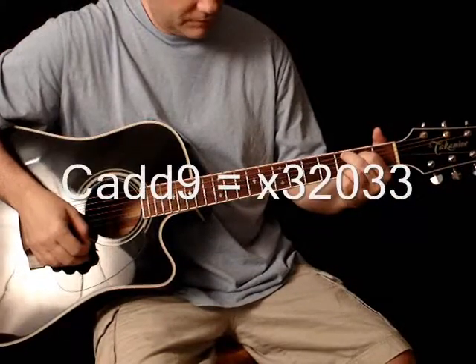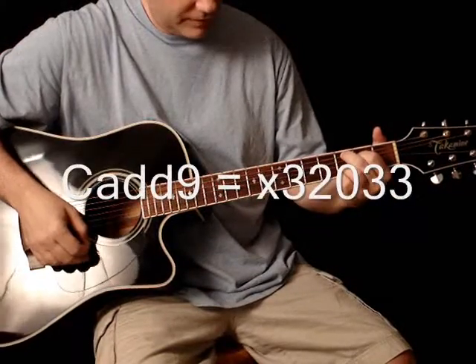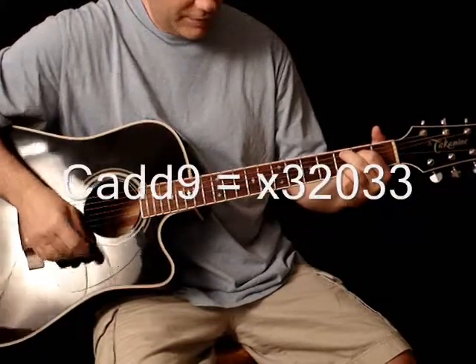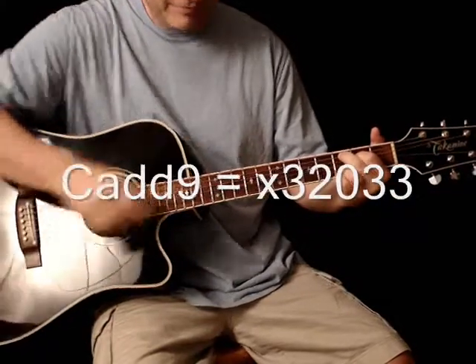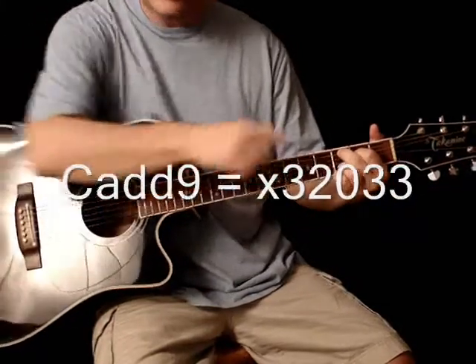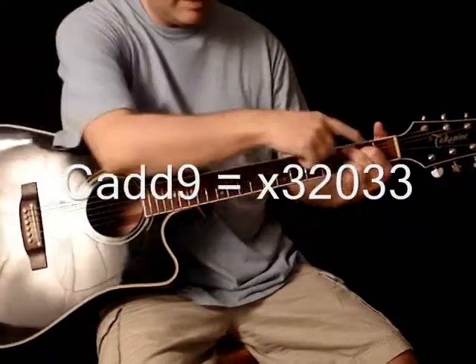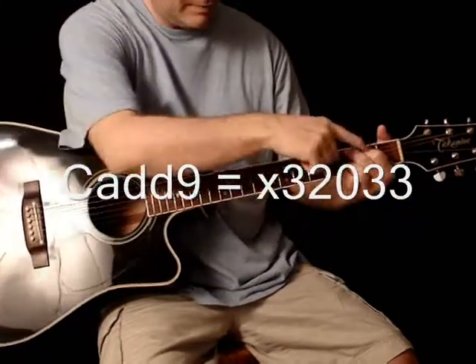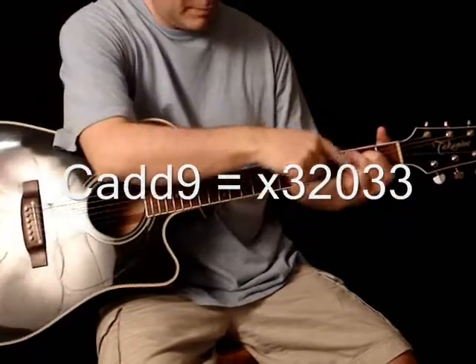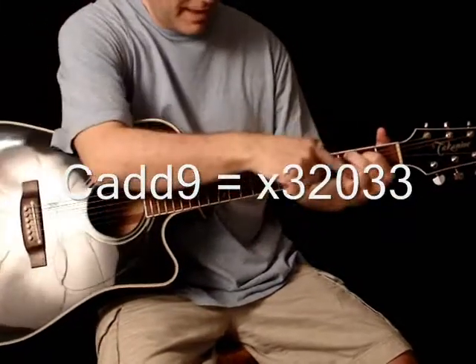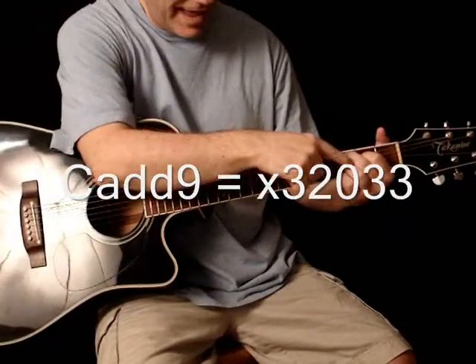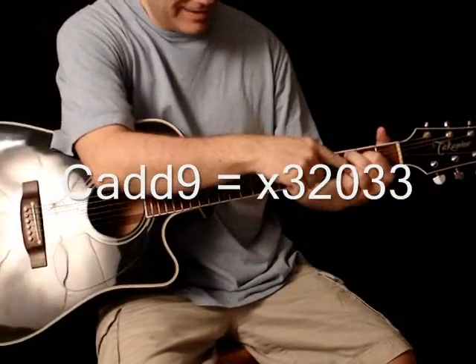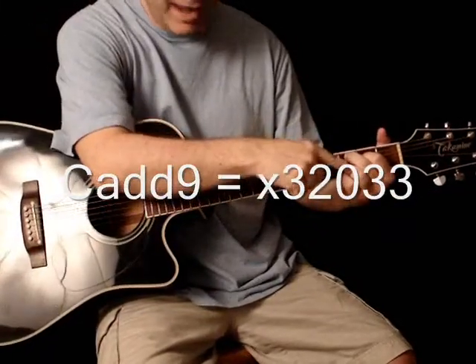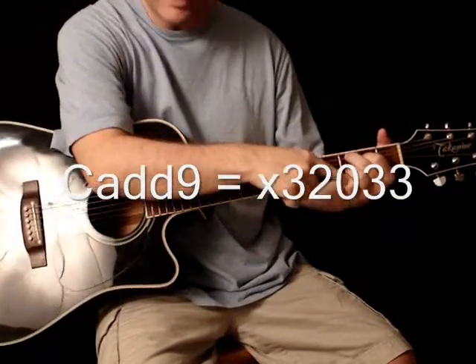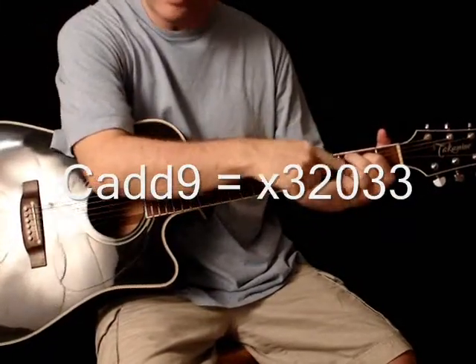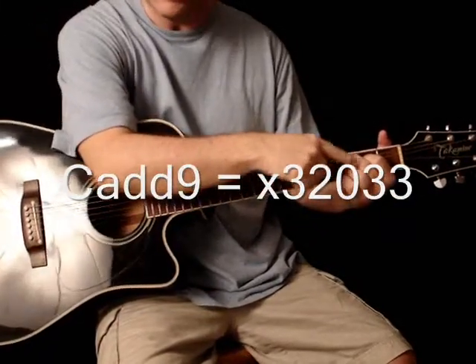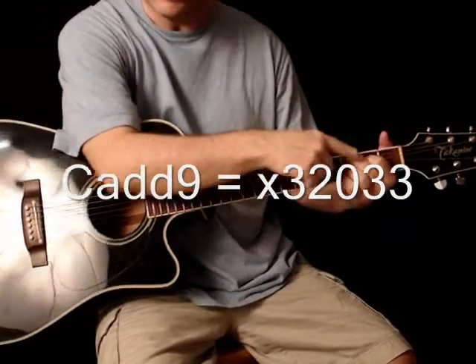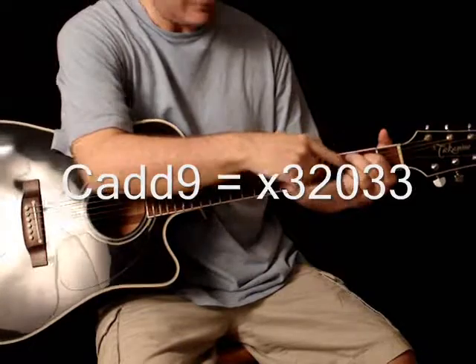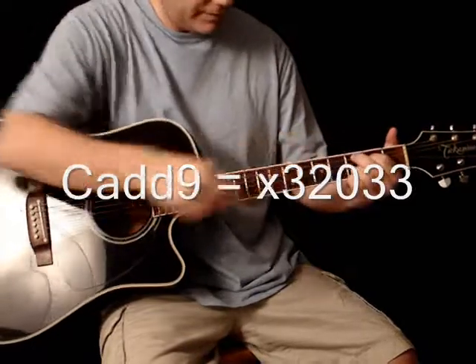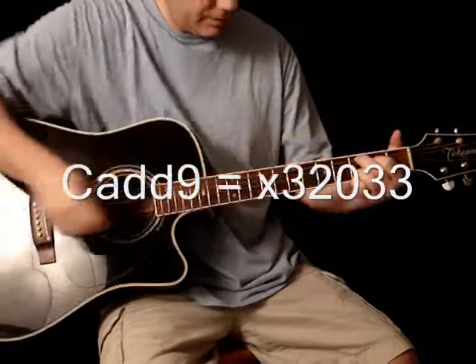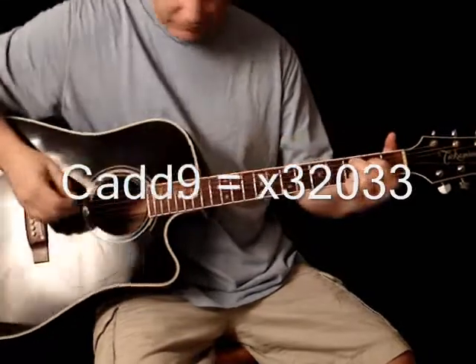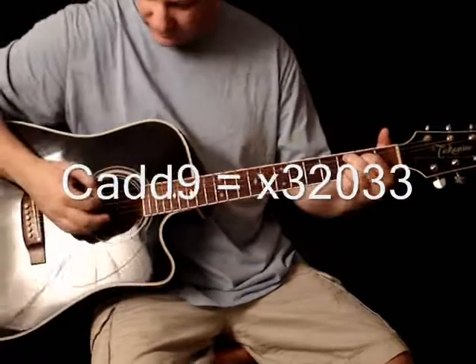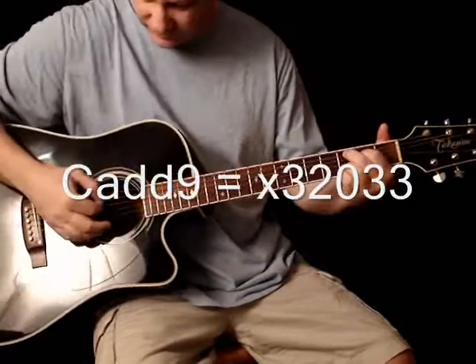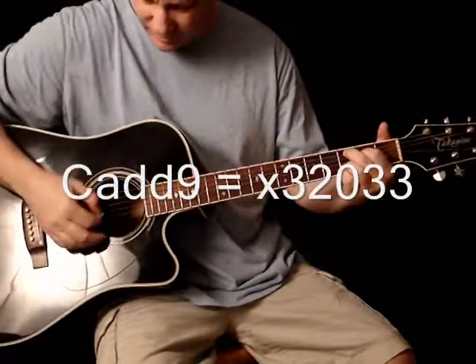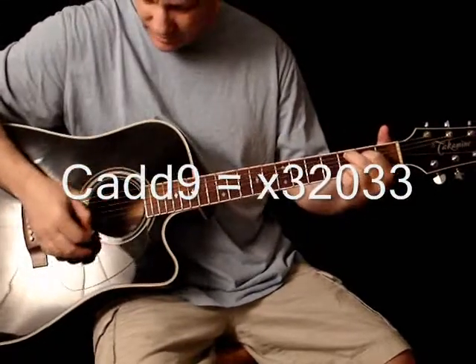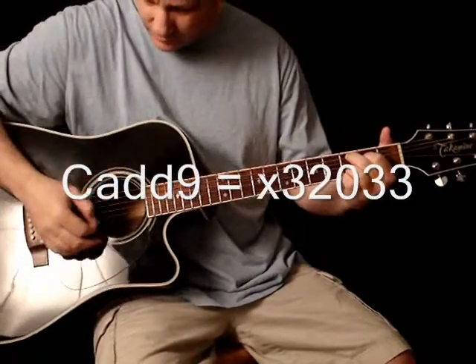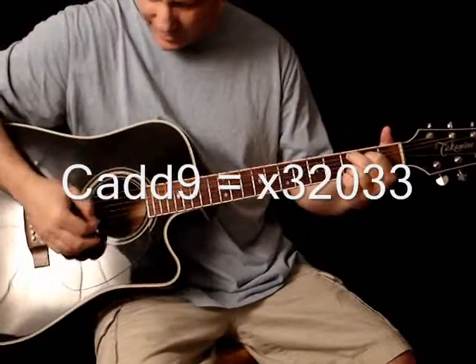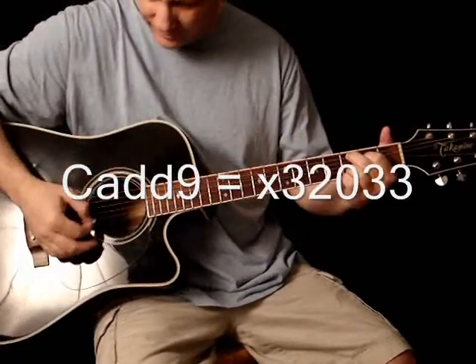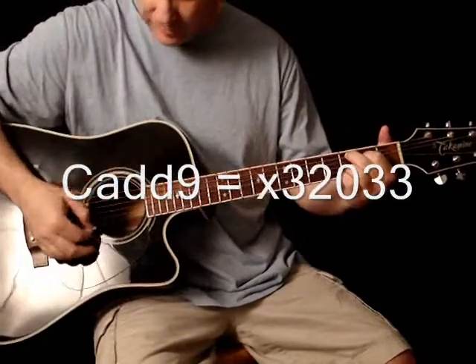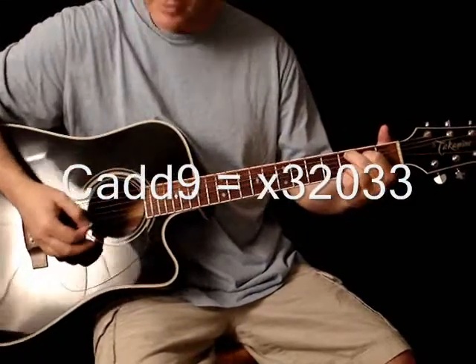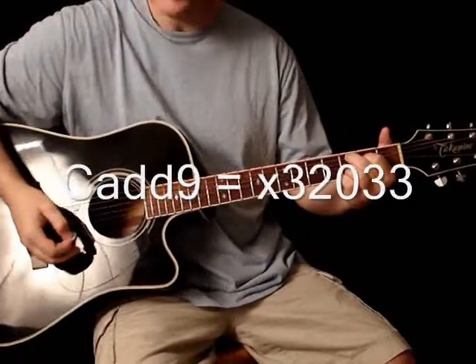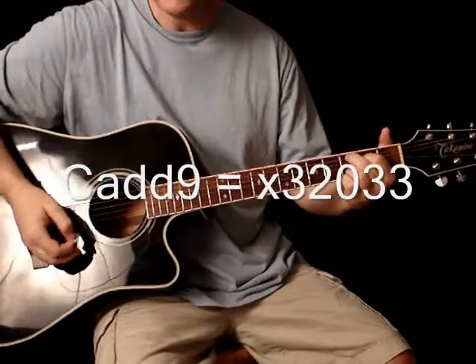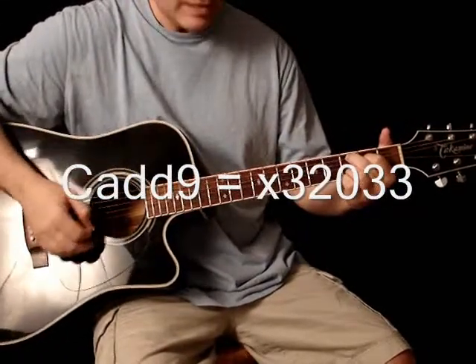So now we have a C add nine chord. That's really all it is — just a C. We're adding the ninth, which is D.